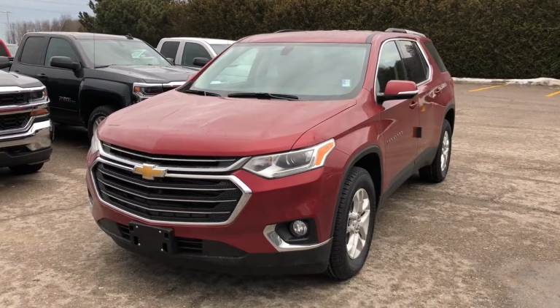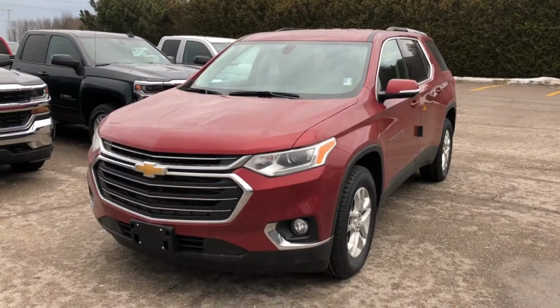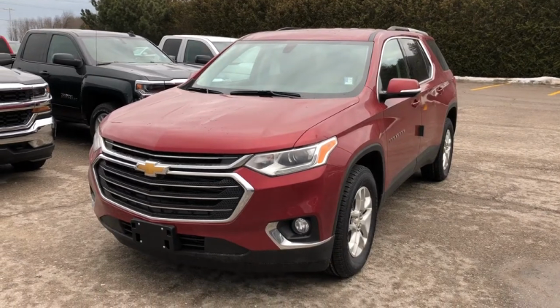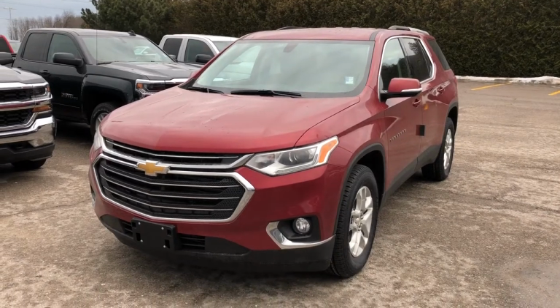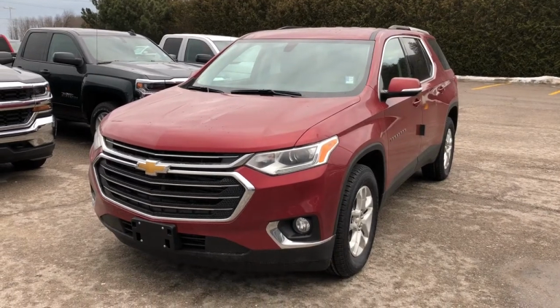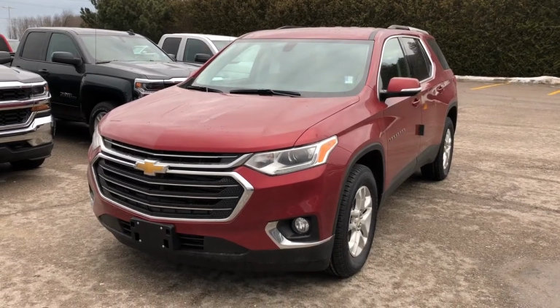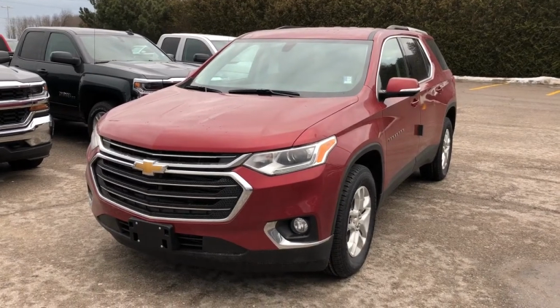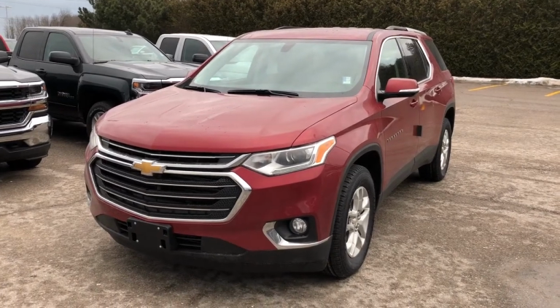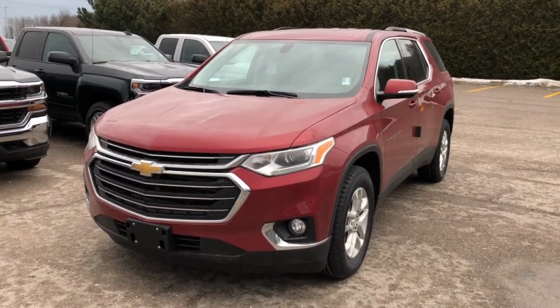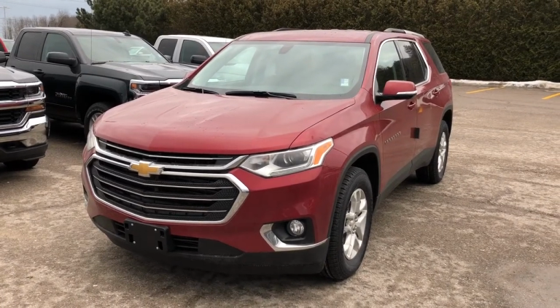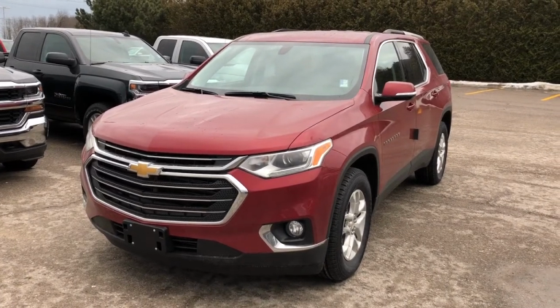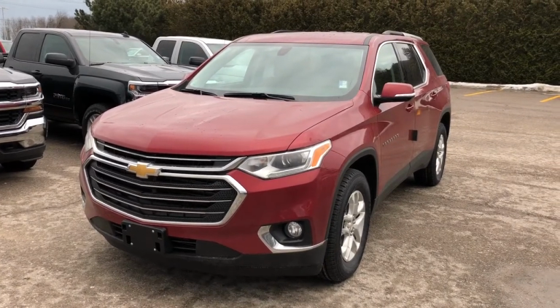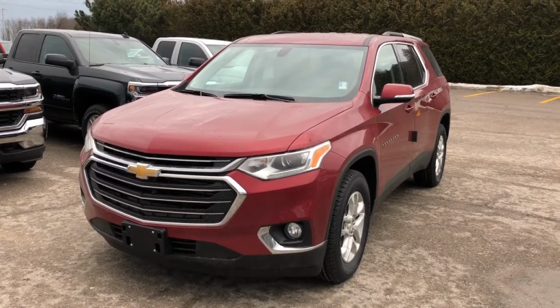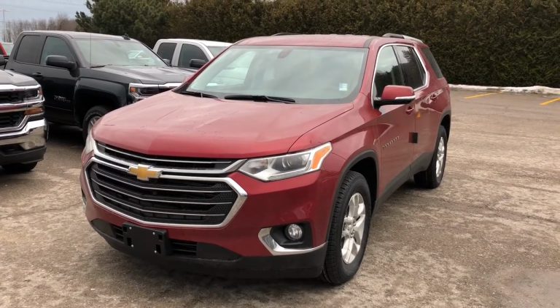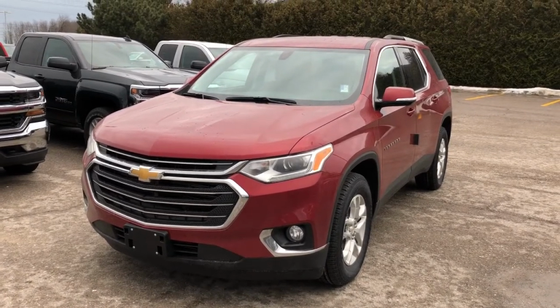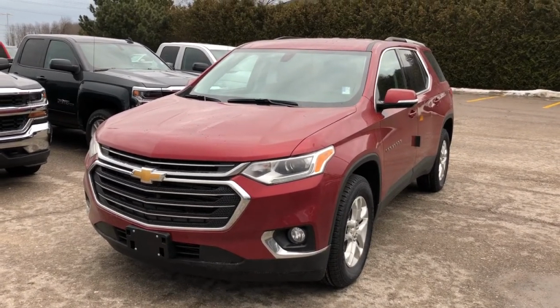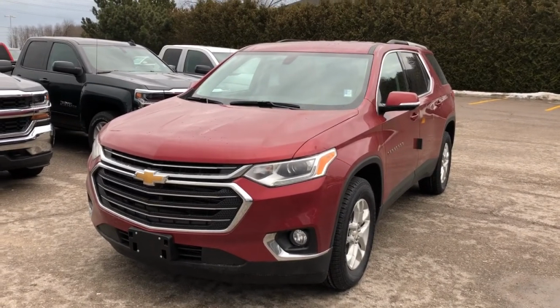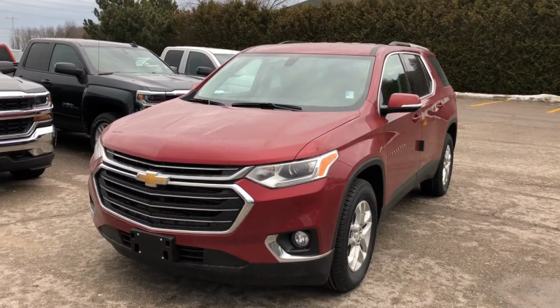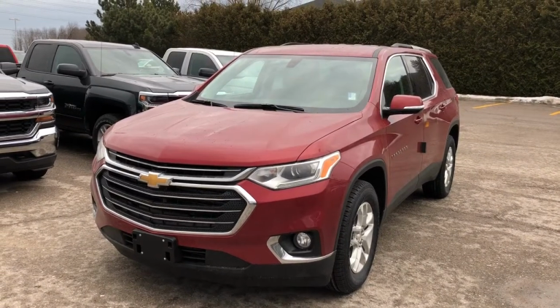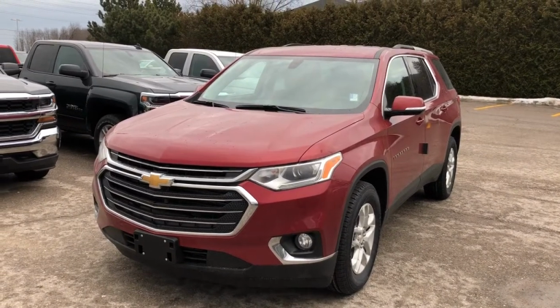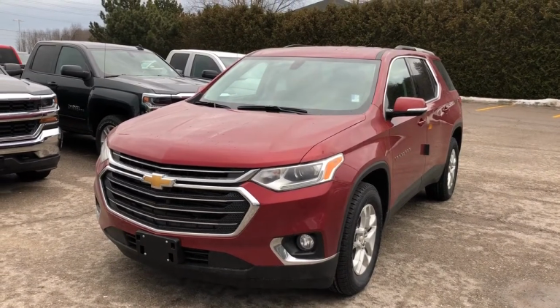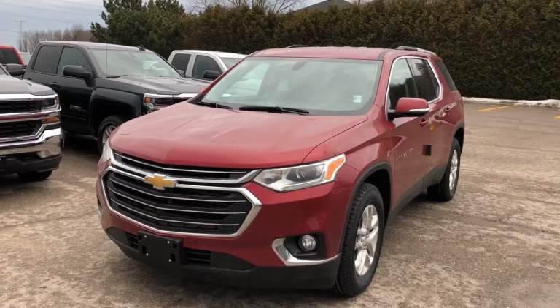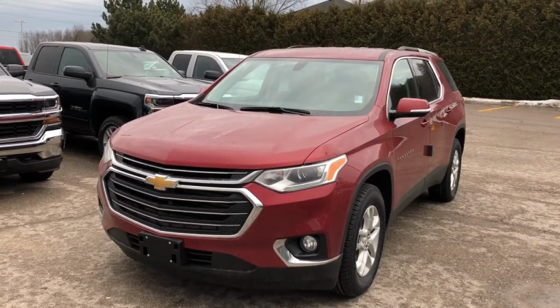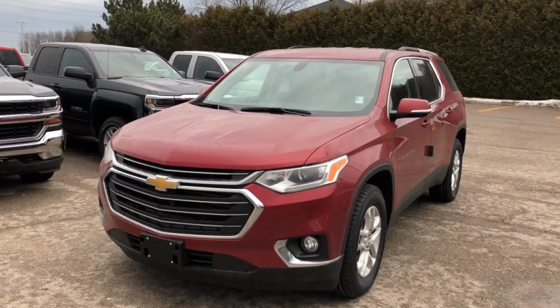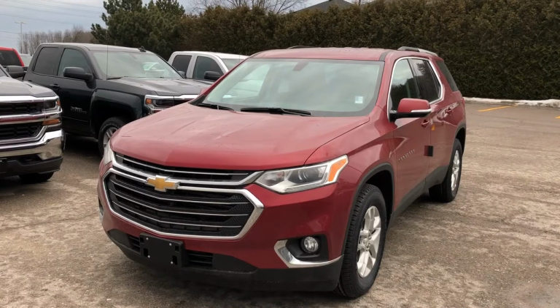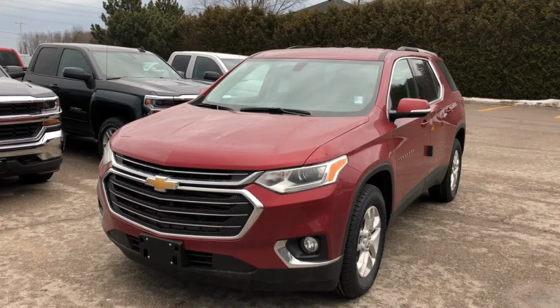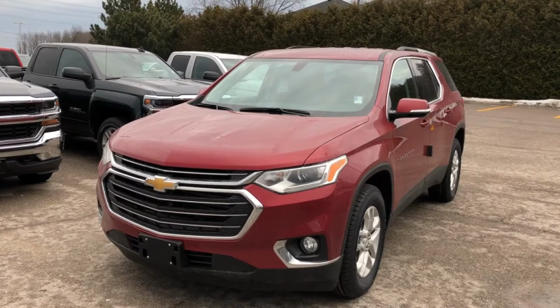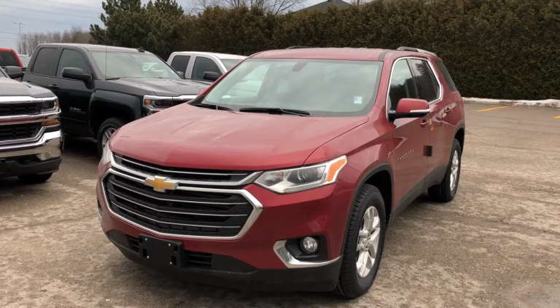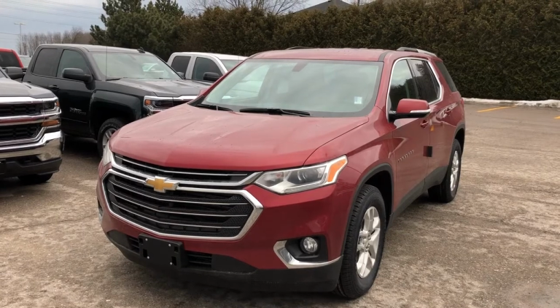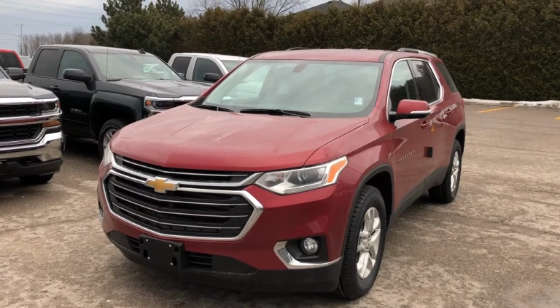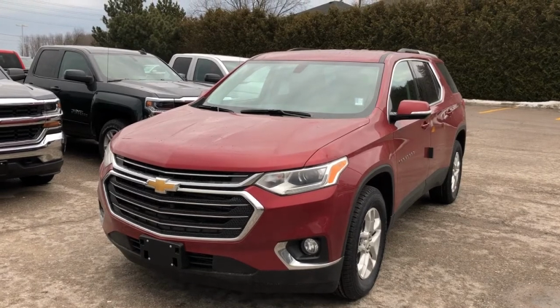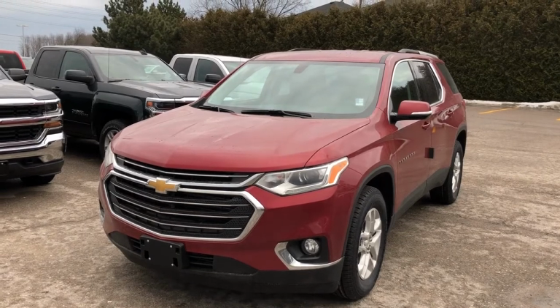Thanks for joining us outside here today at Roy Nichols Motors, 2728 Curtis Road in Curtis, Ontario.